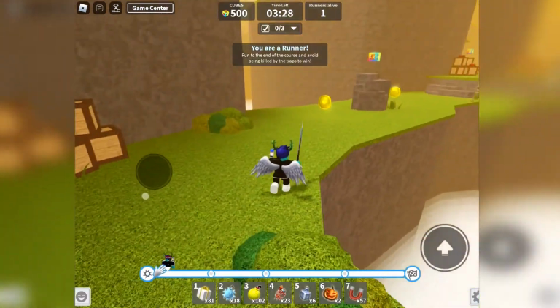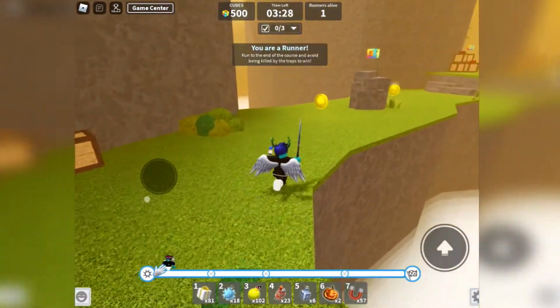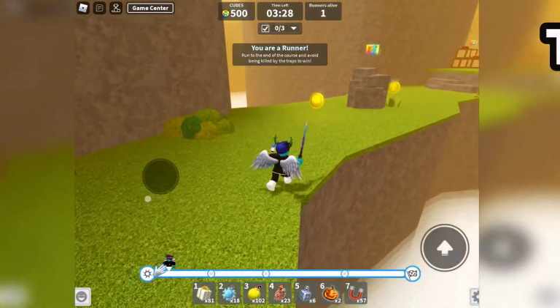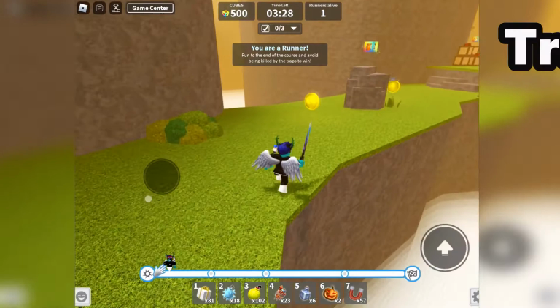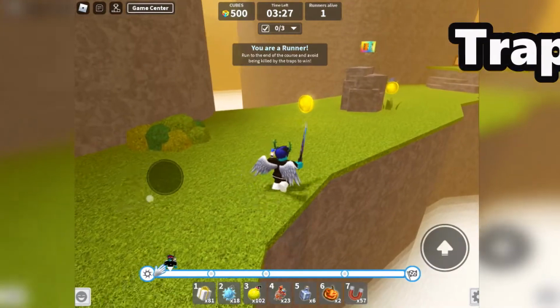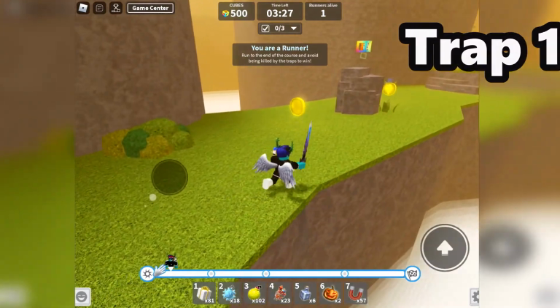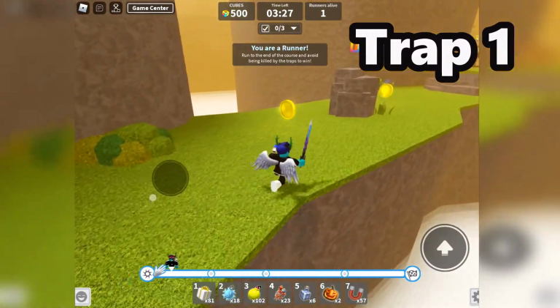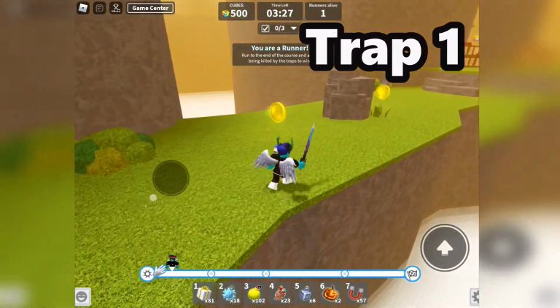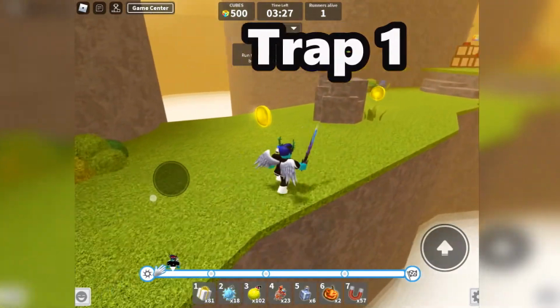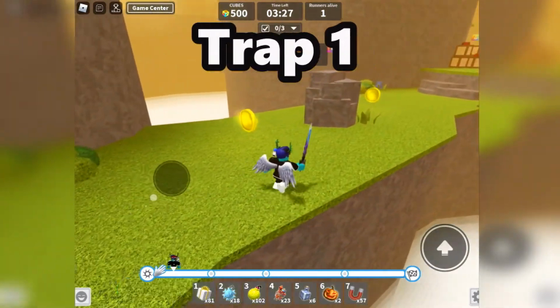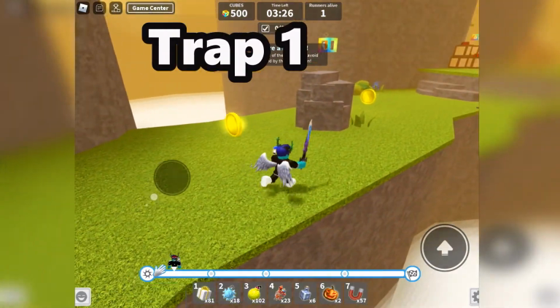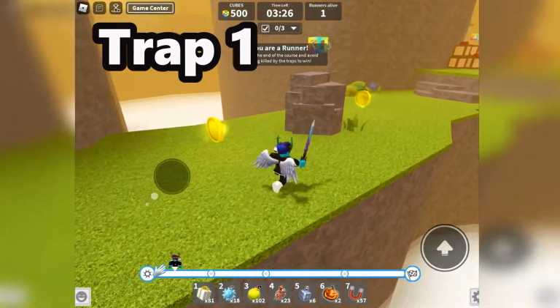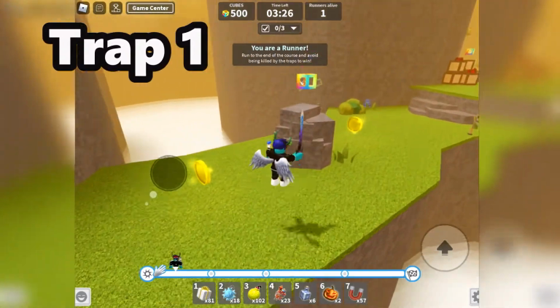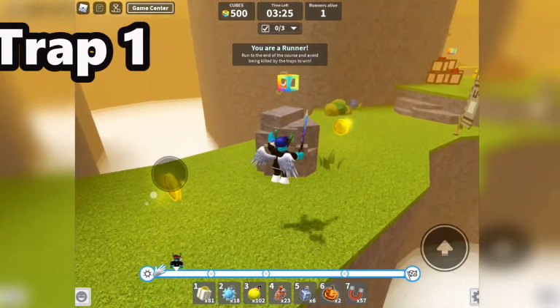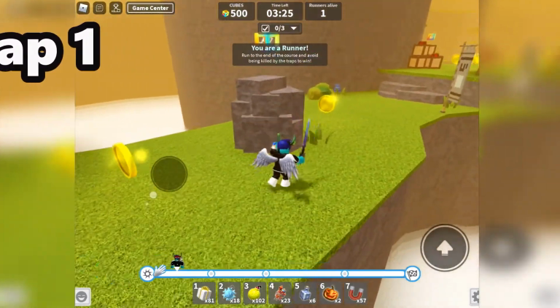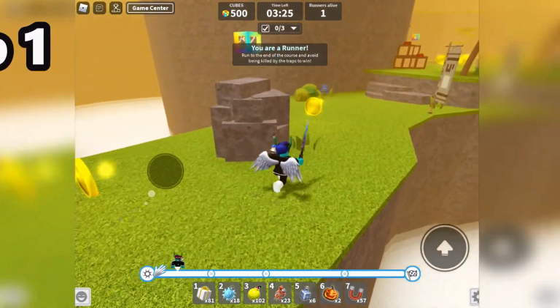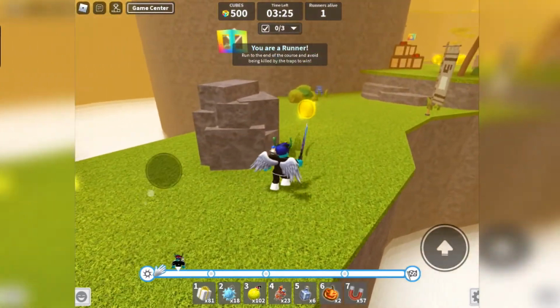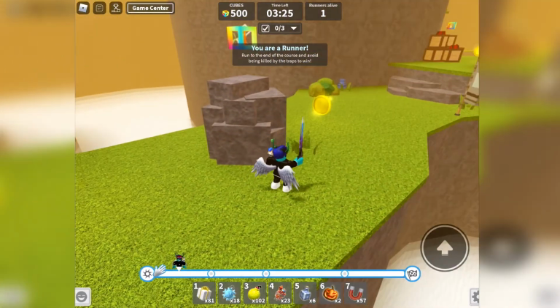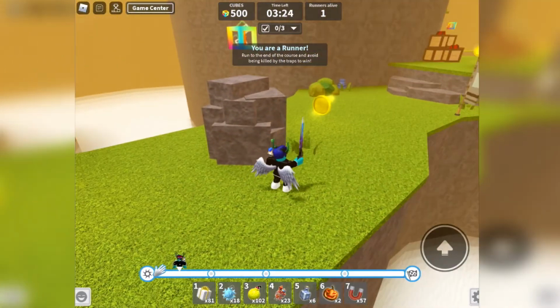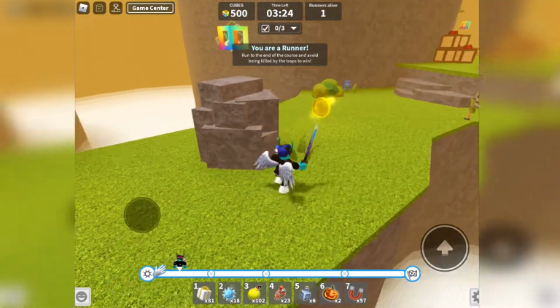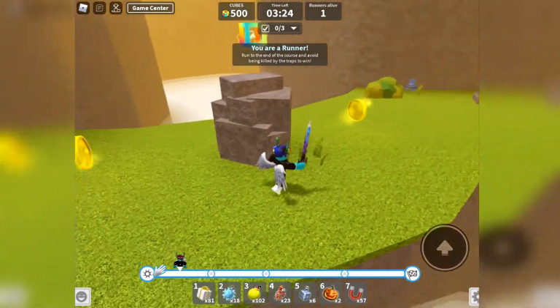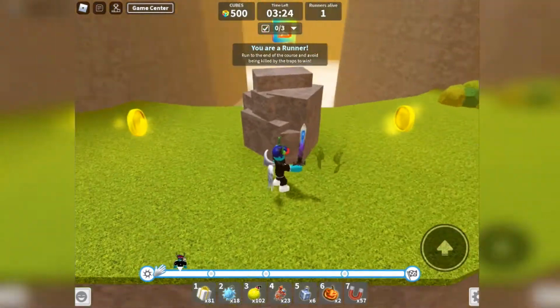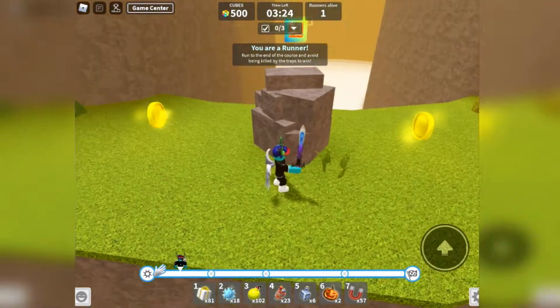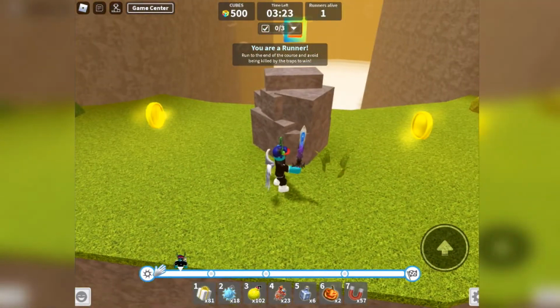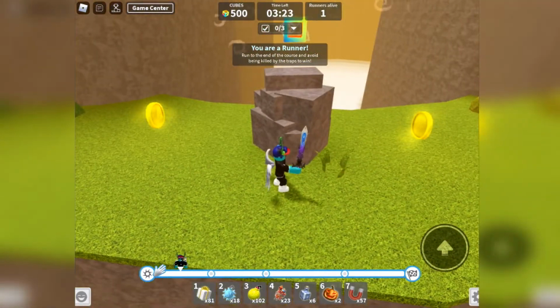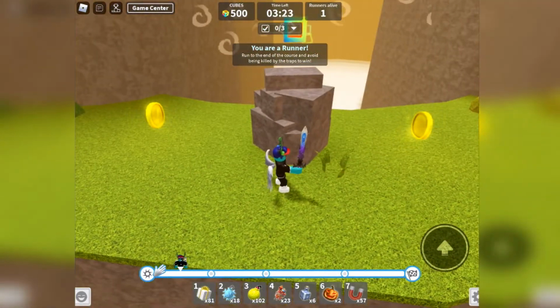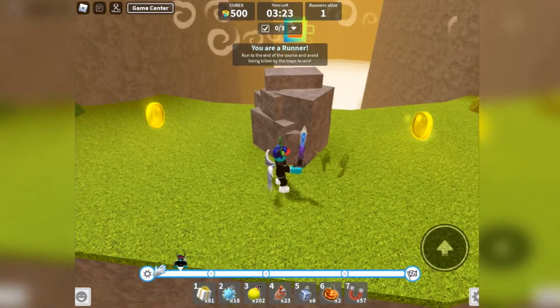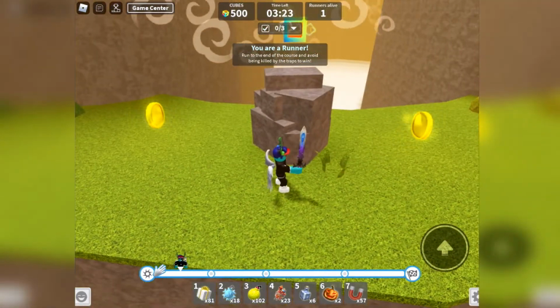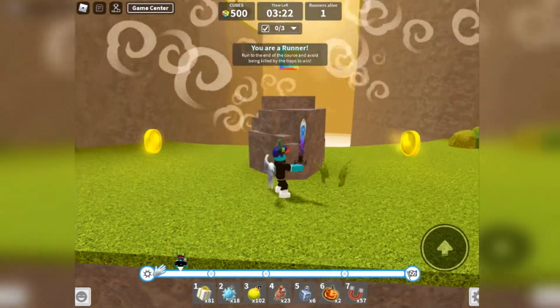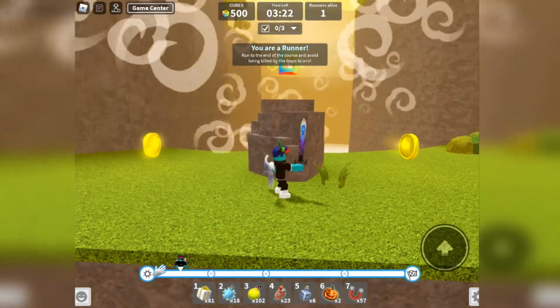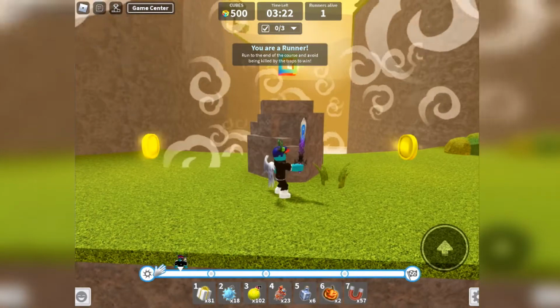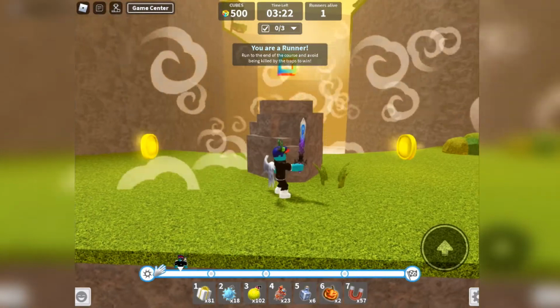The first trap is a strong wind trying to blow you off the path. You can use the rock in the middle as a safety spot.